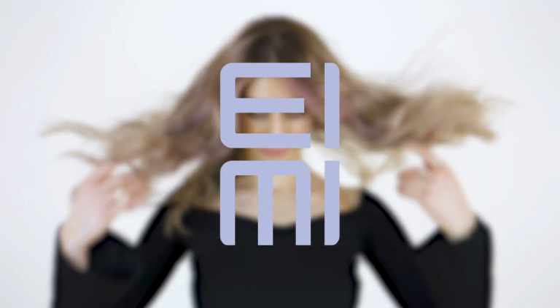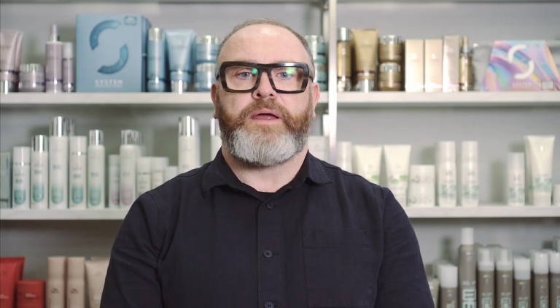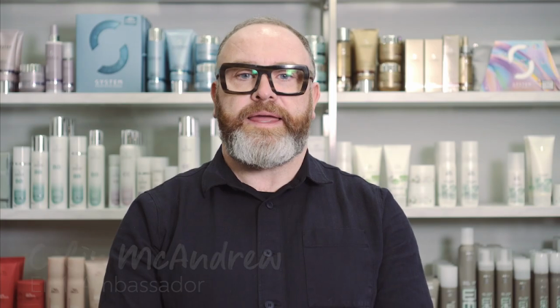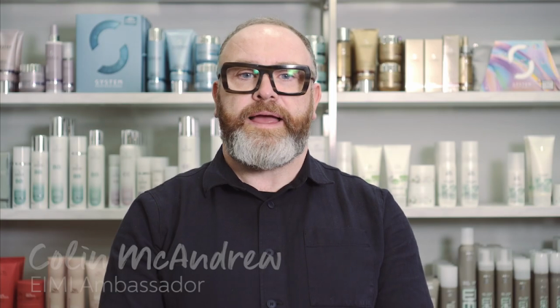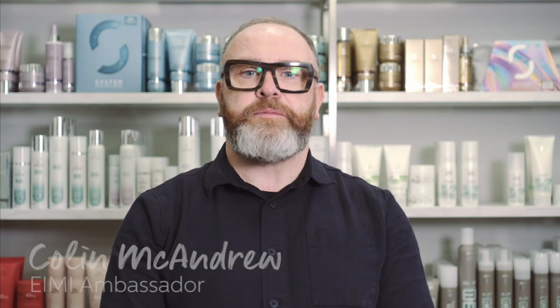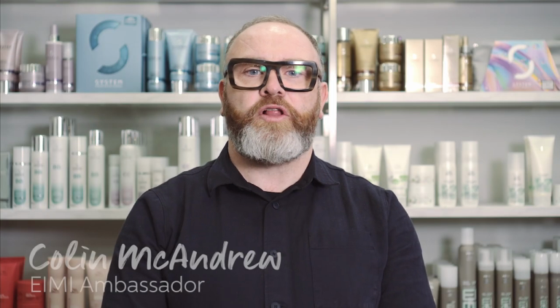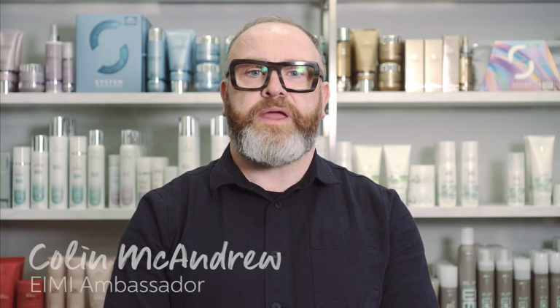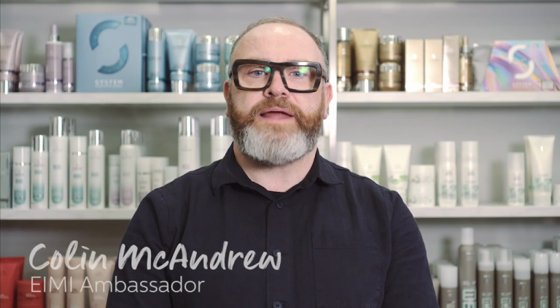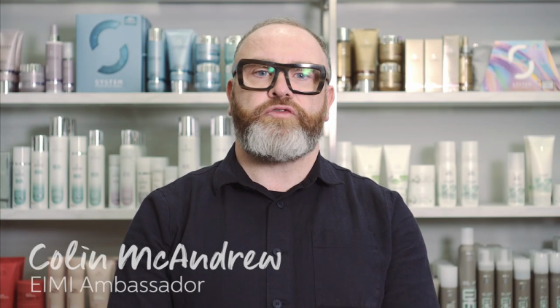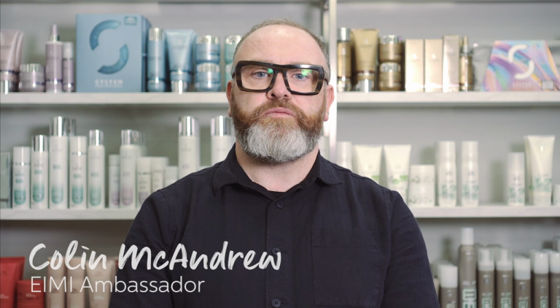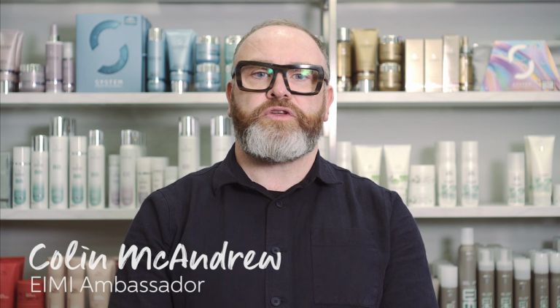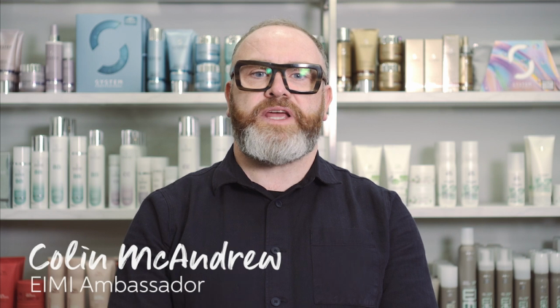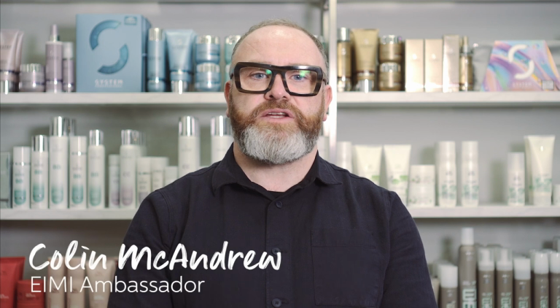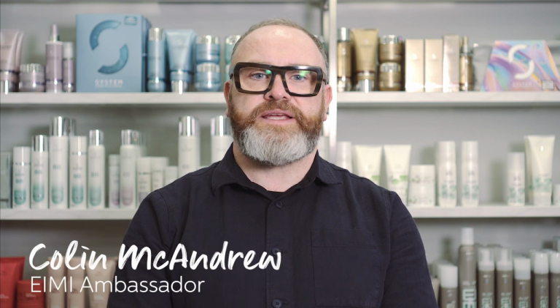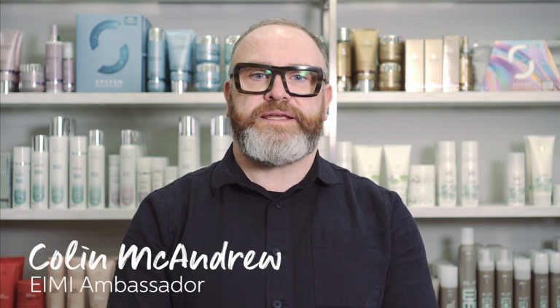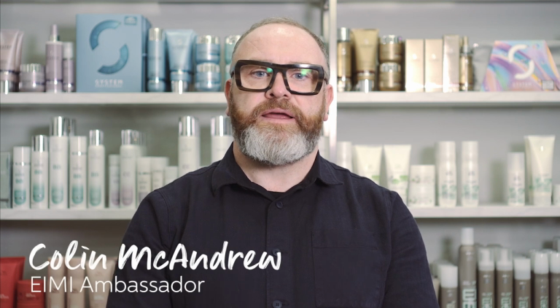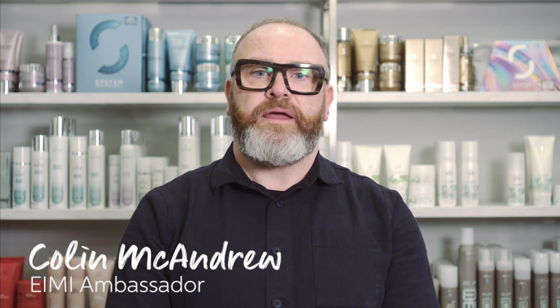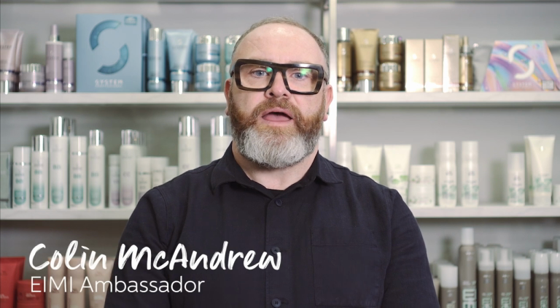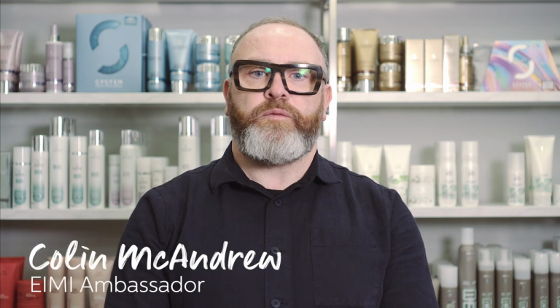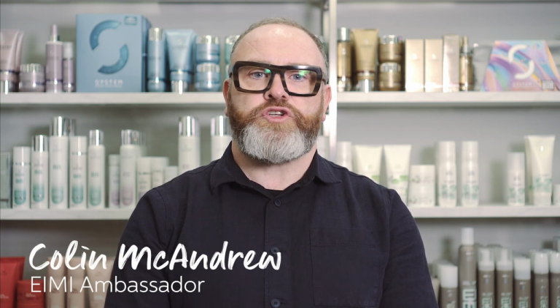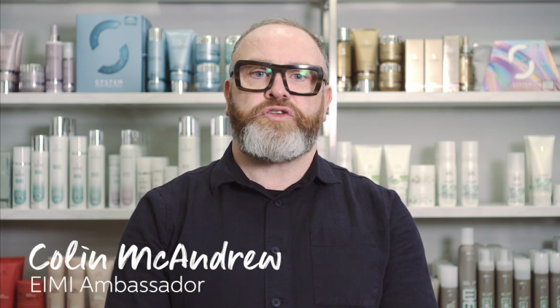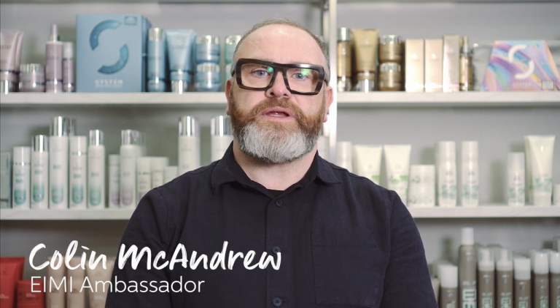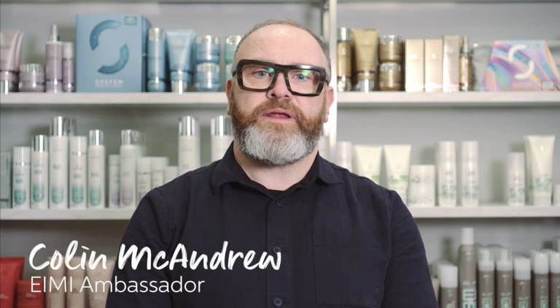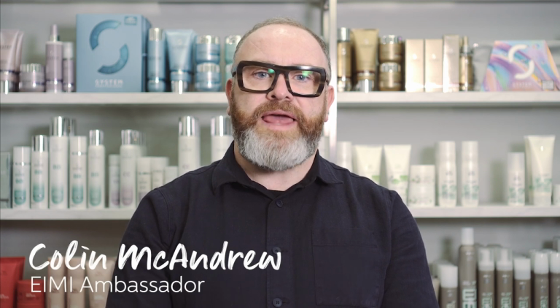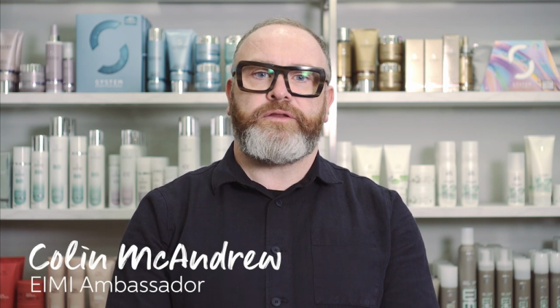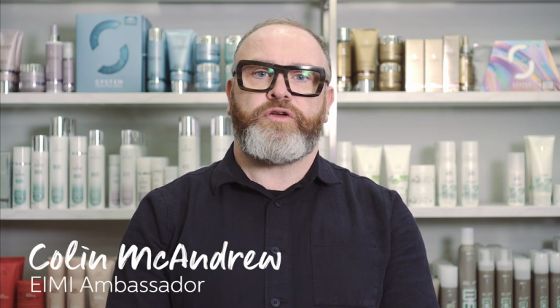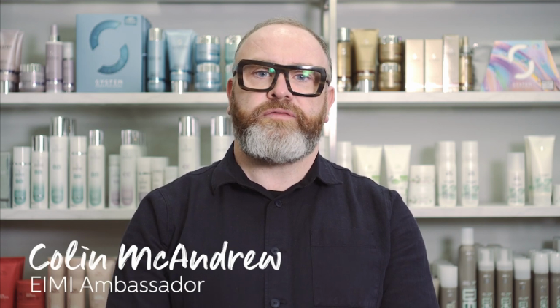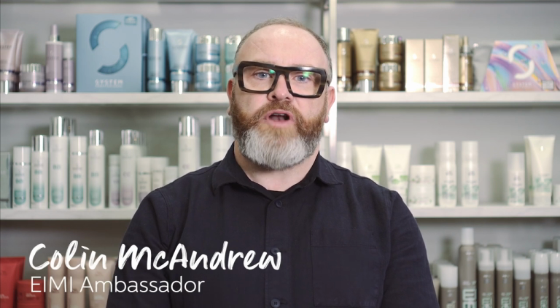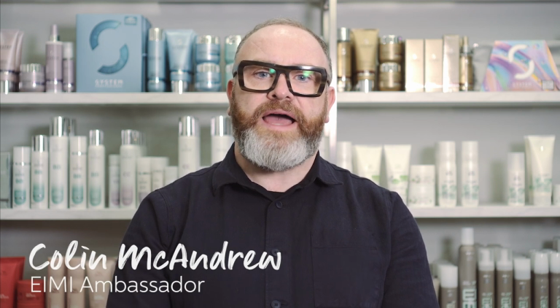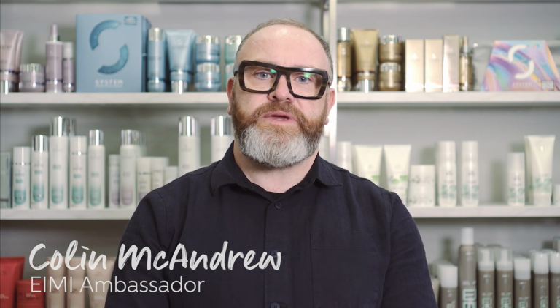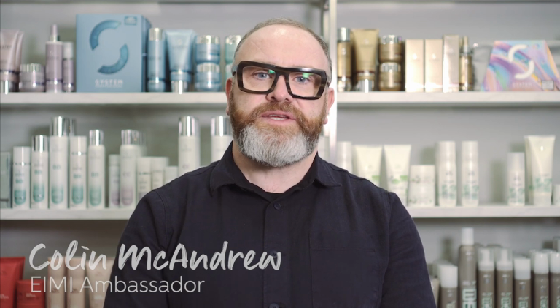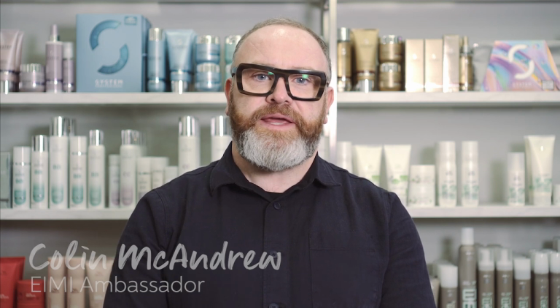Hi, I'm Colin McAndrew from Medusa Hairdressing and we're shooting Get the Look for i.me today.